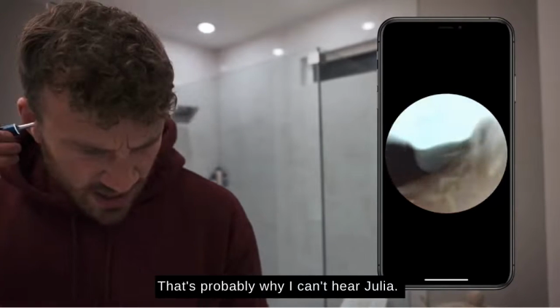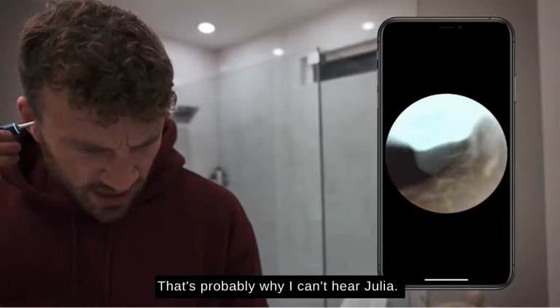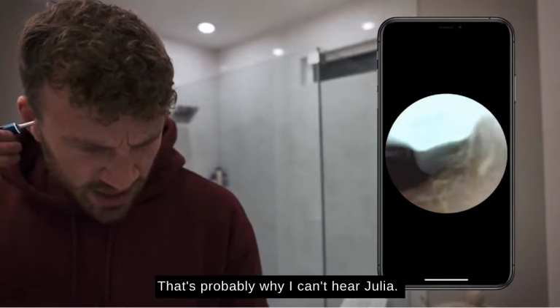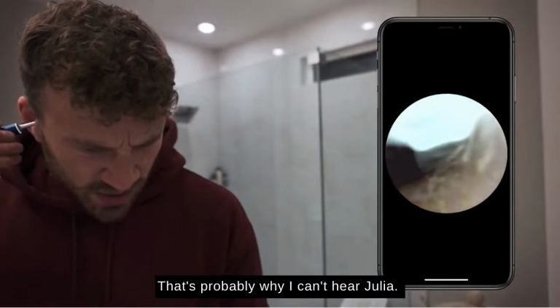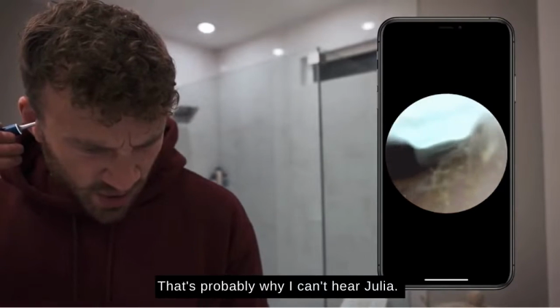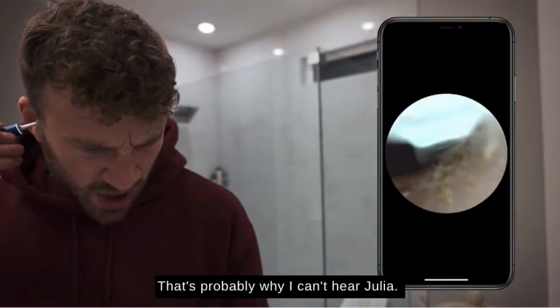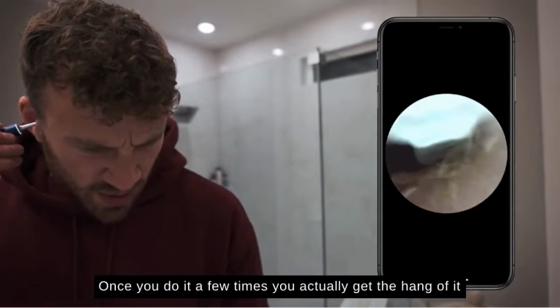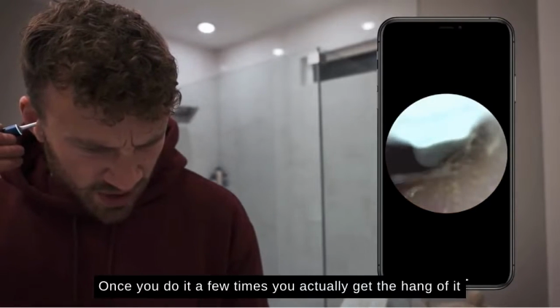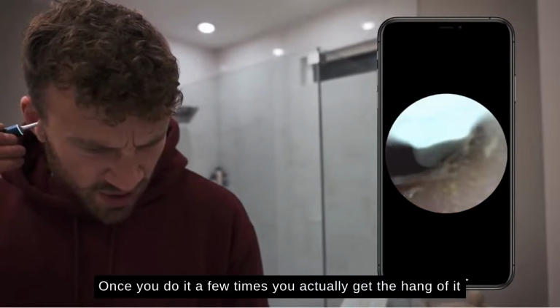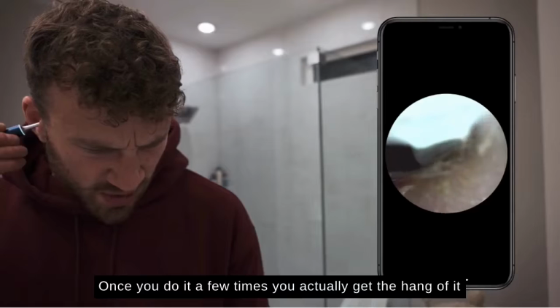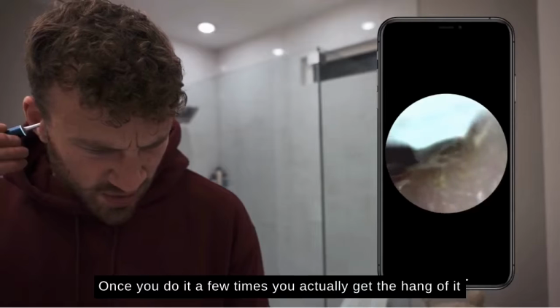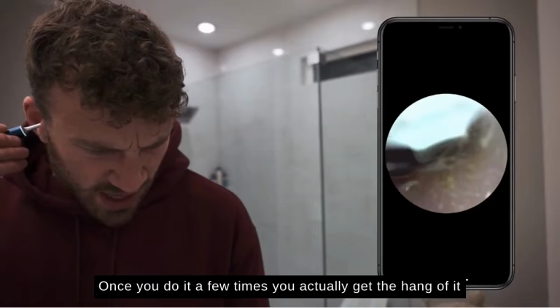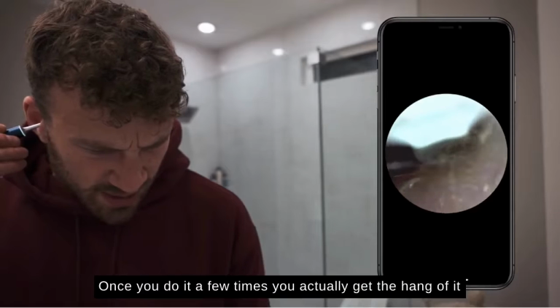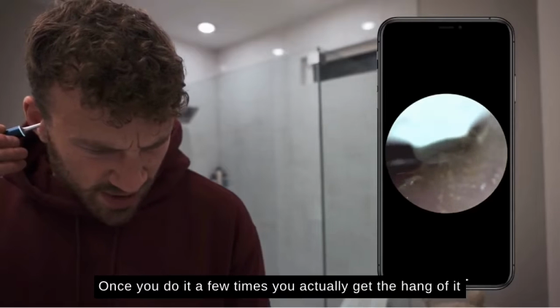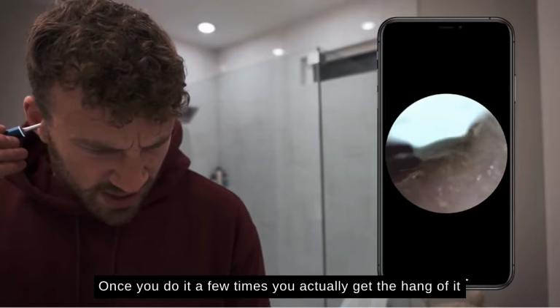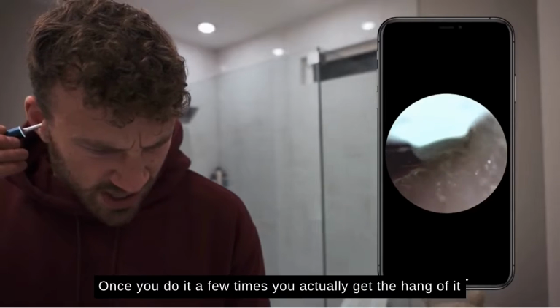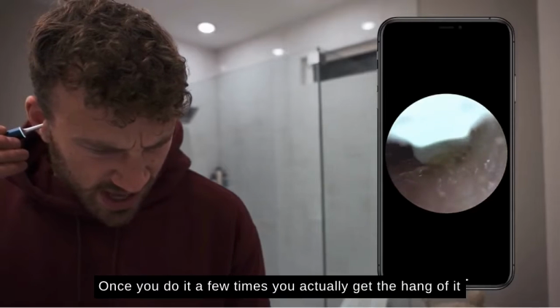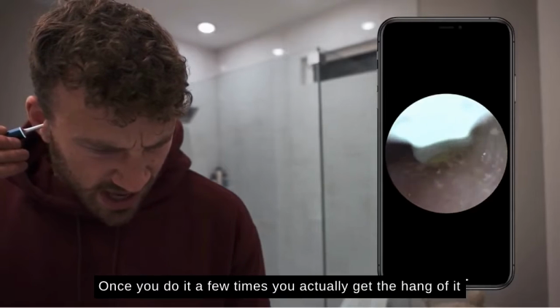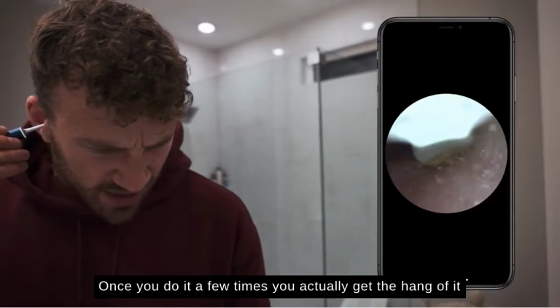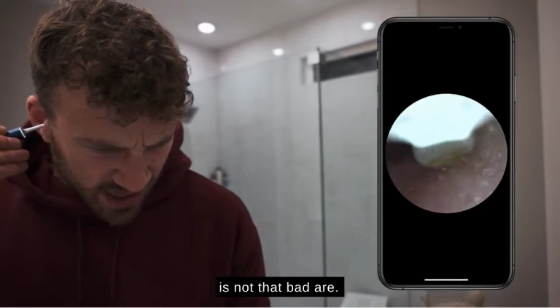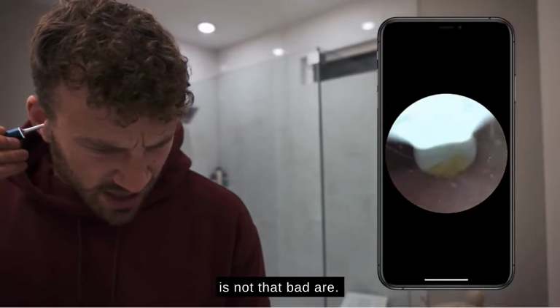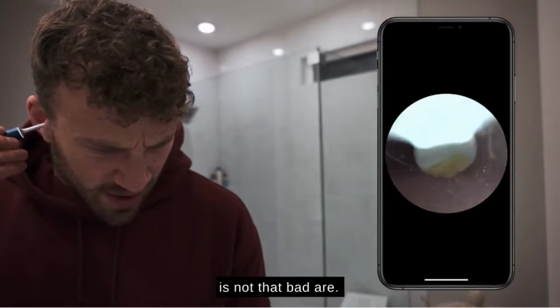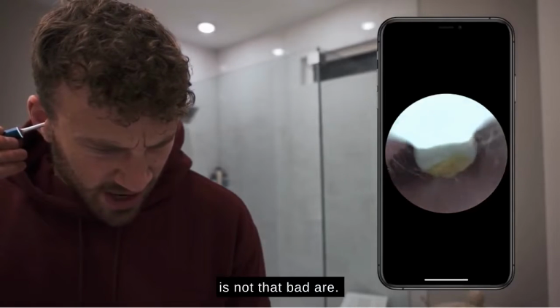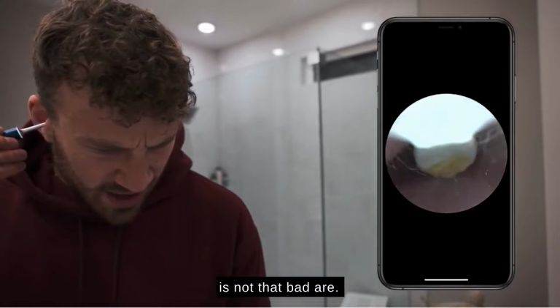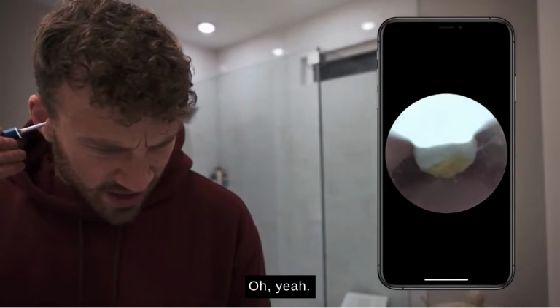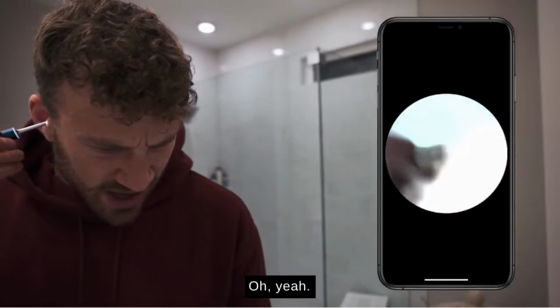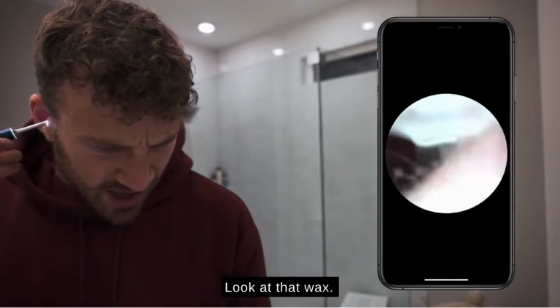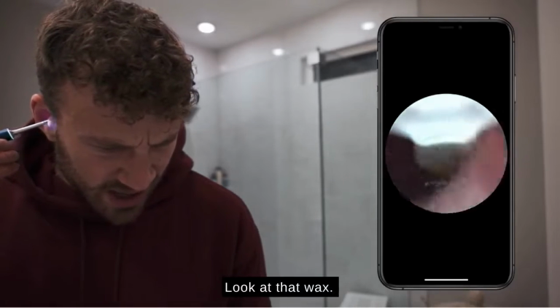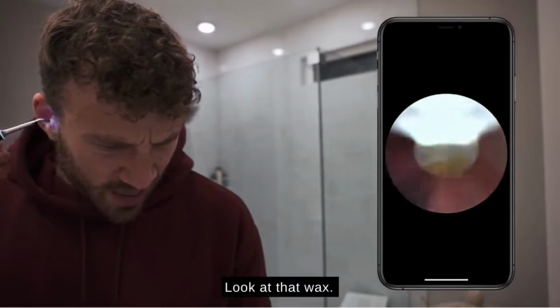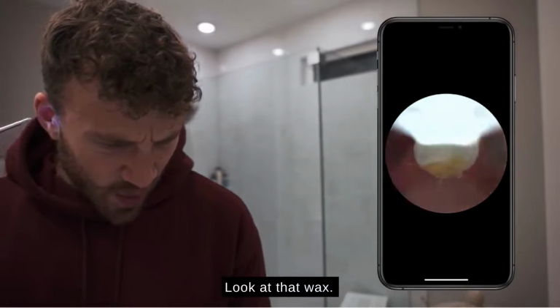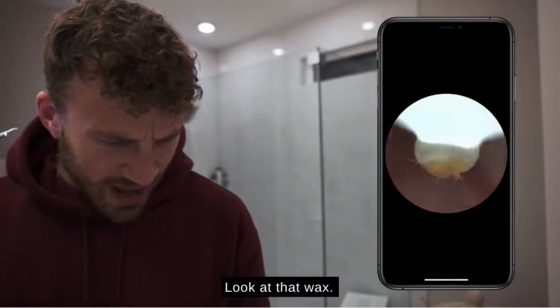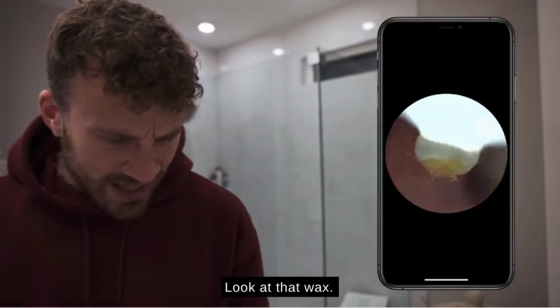I know this seems really weird, but once you do it a few times you actually get the hang of it. It's not that bad. Oh yeah, look at that wax!